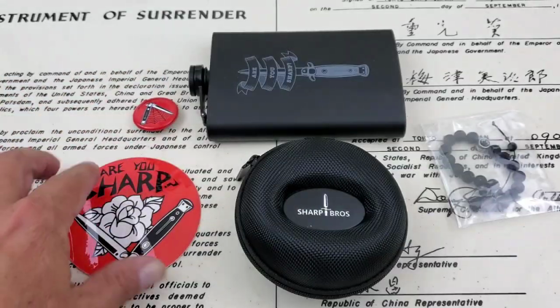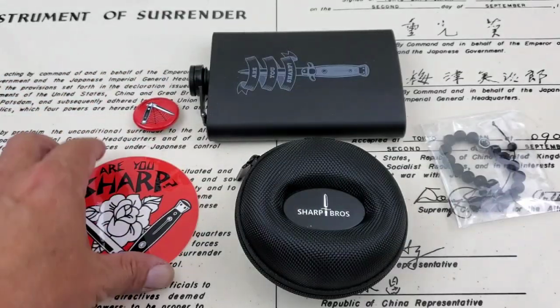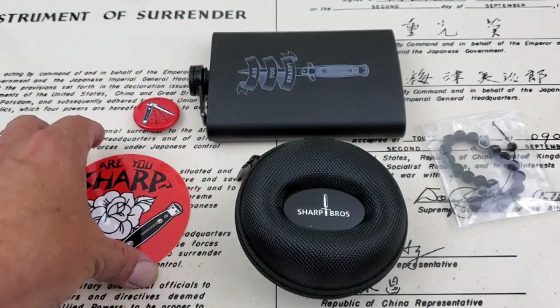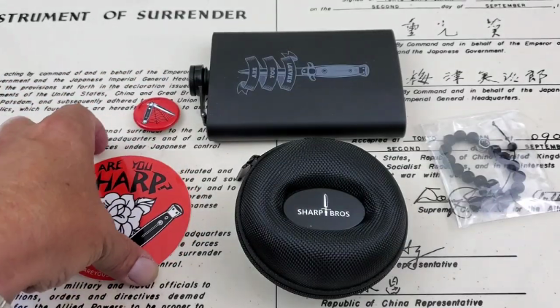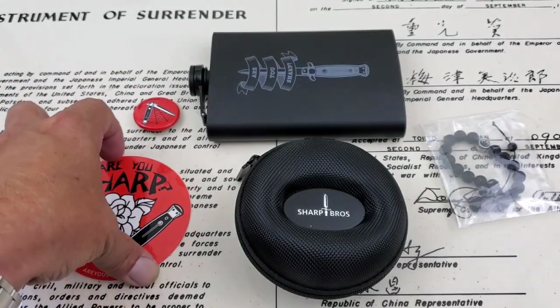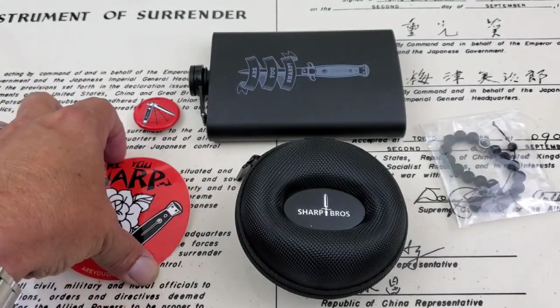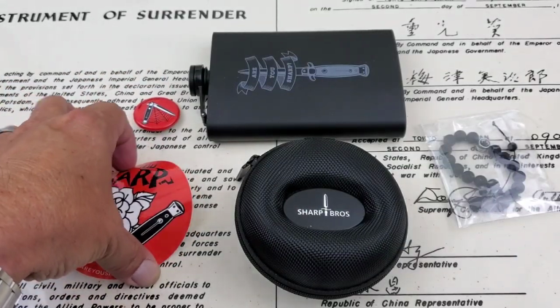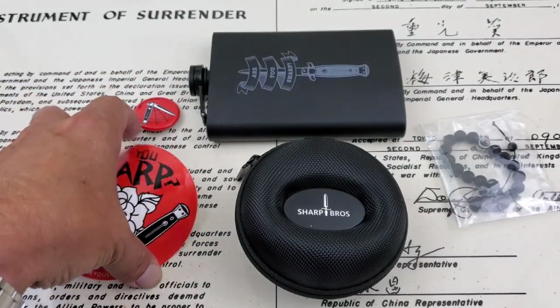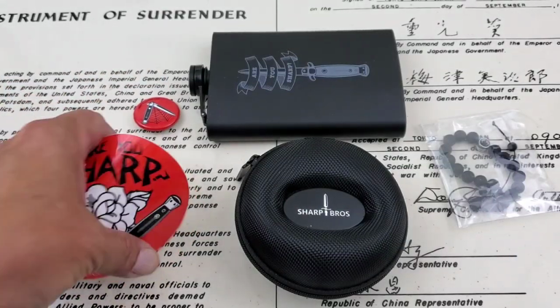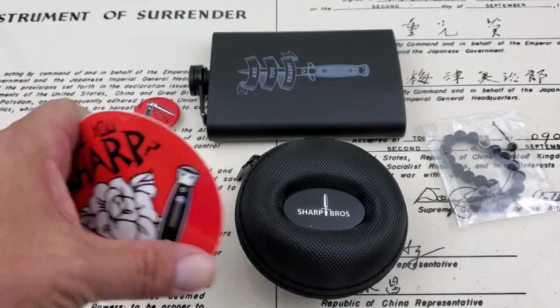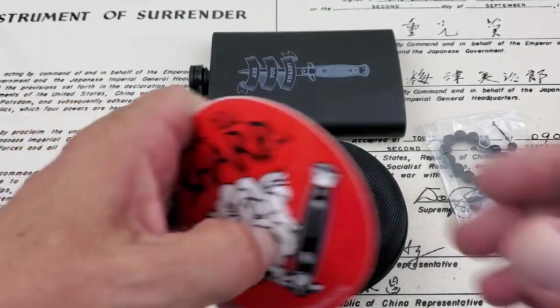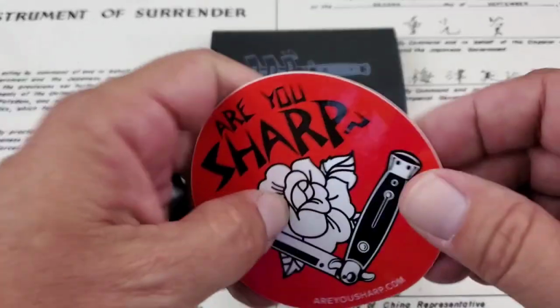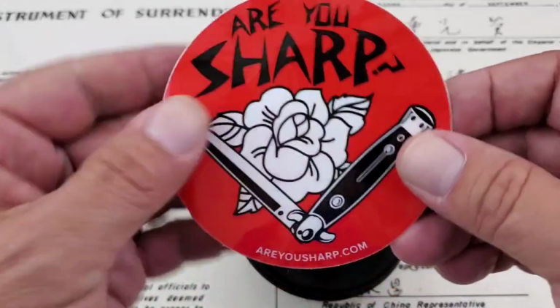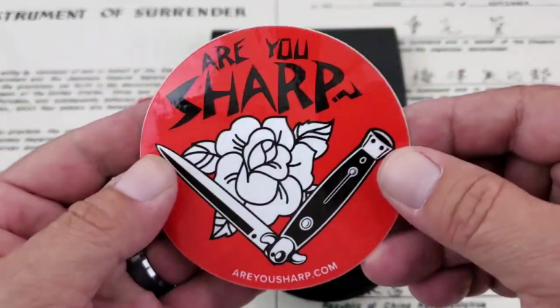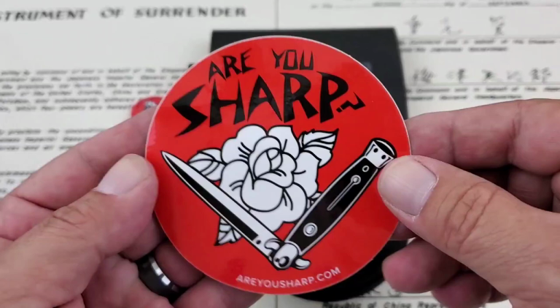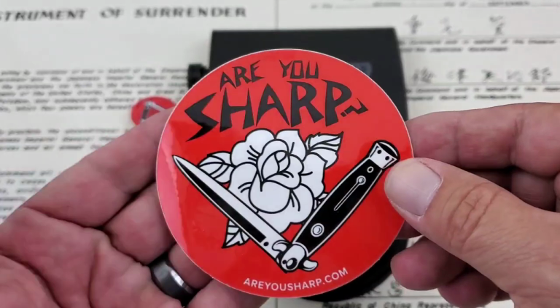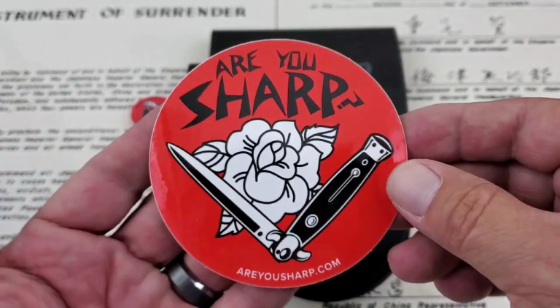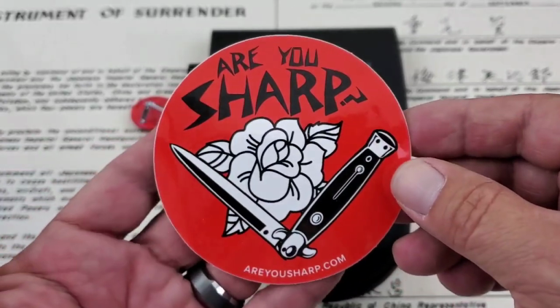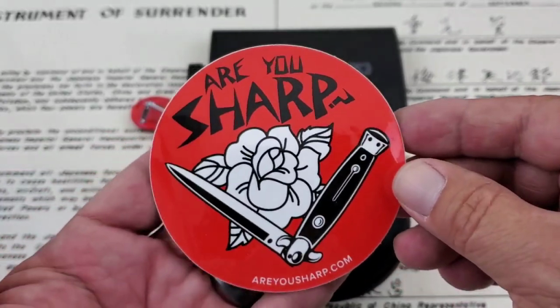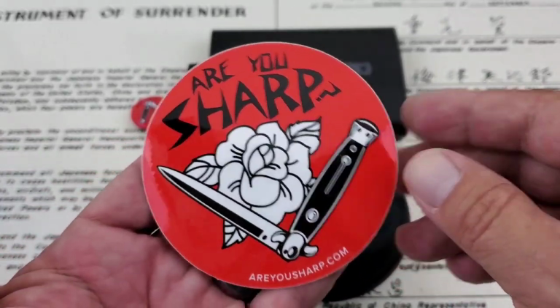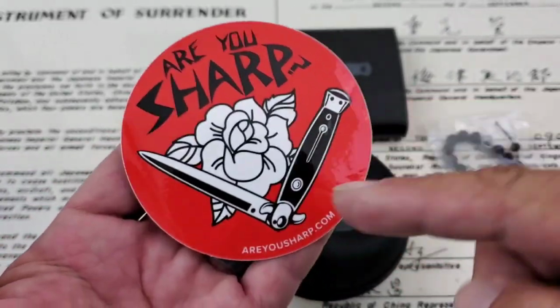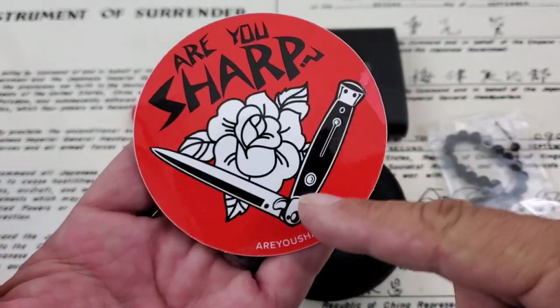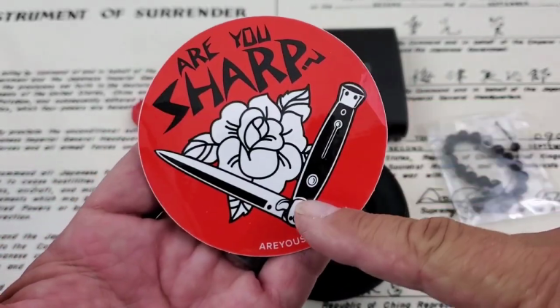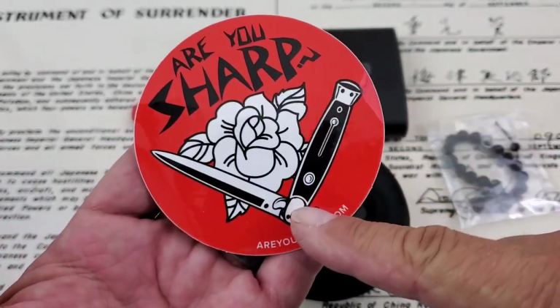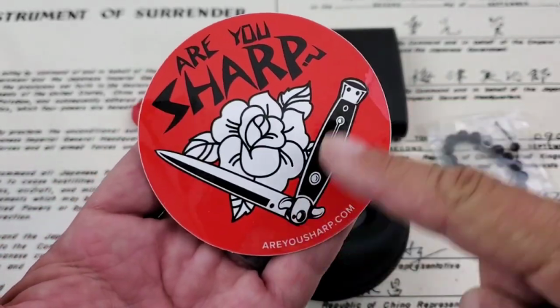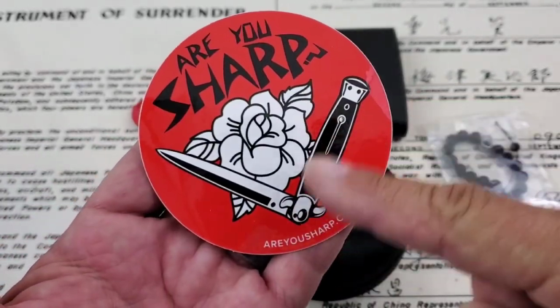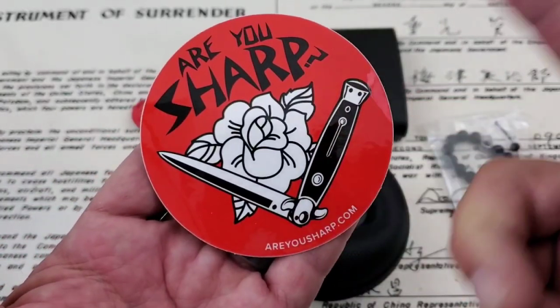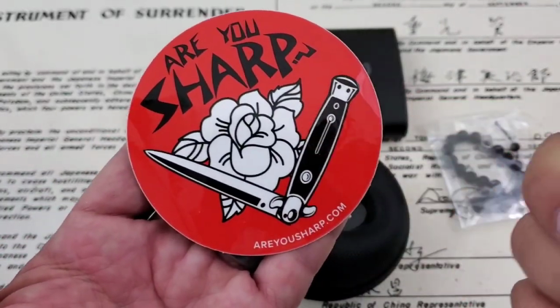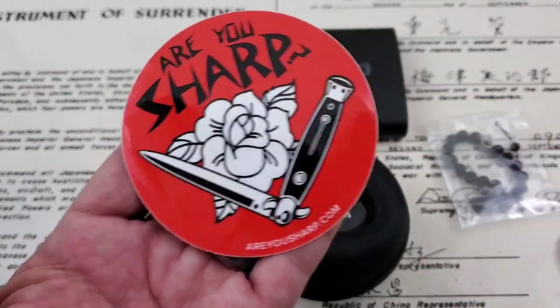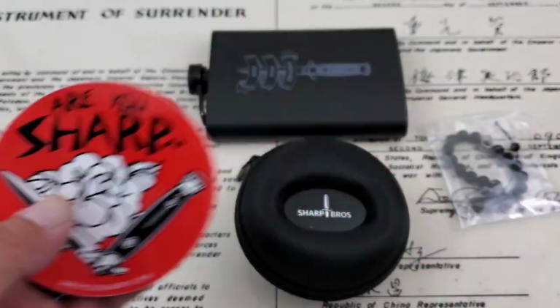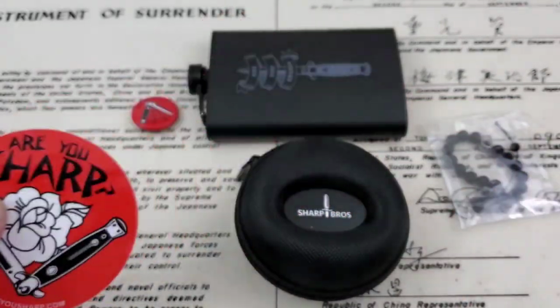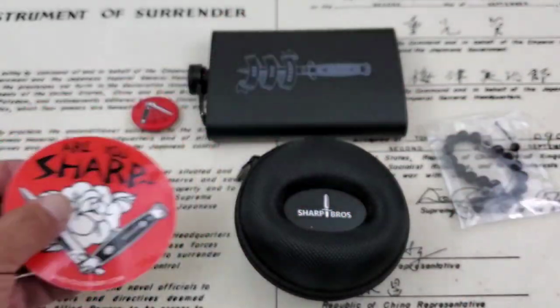The switchblade — if you guys don't remember — the hands on the Seven Sins Diver are actually switchblade-style, and it's pretty cool.